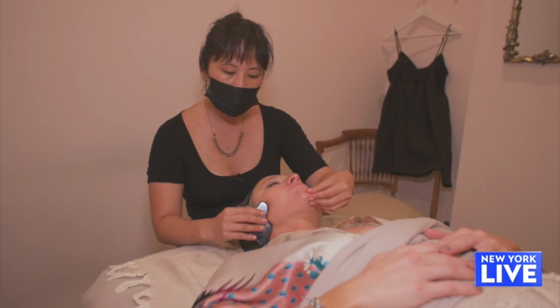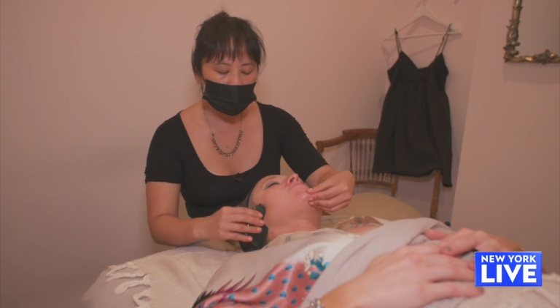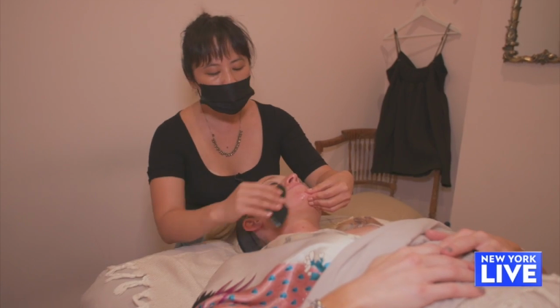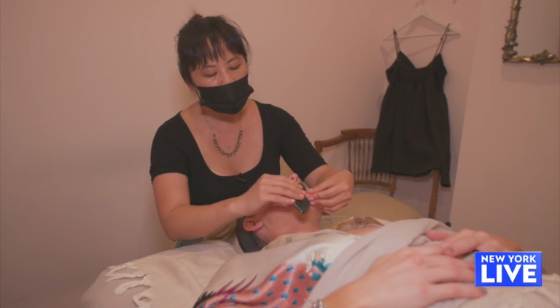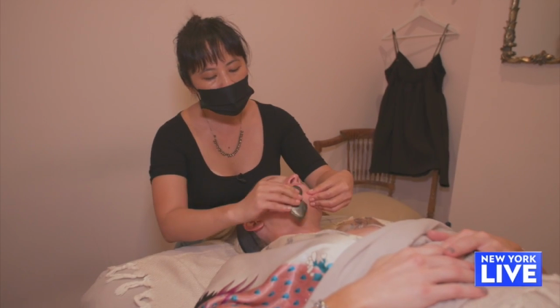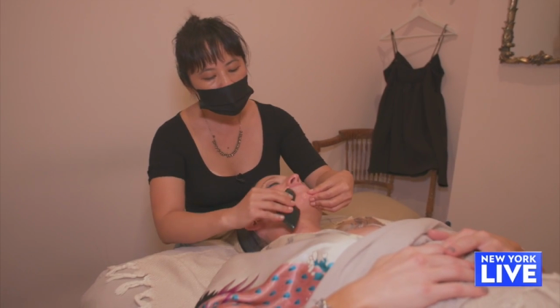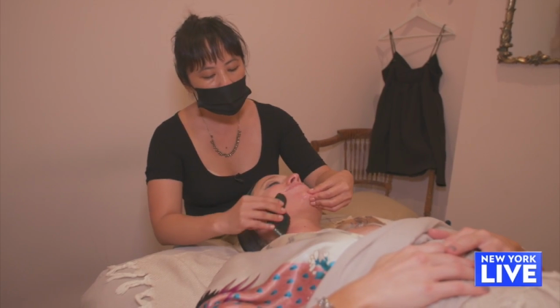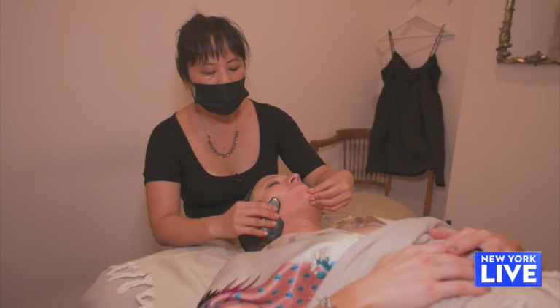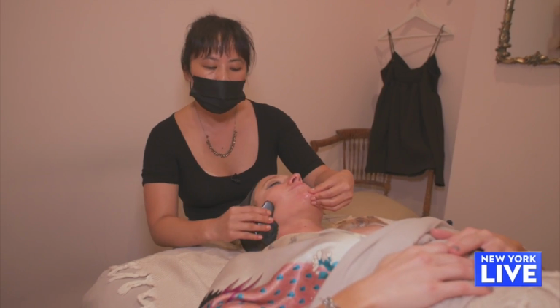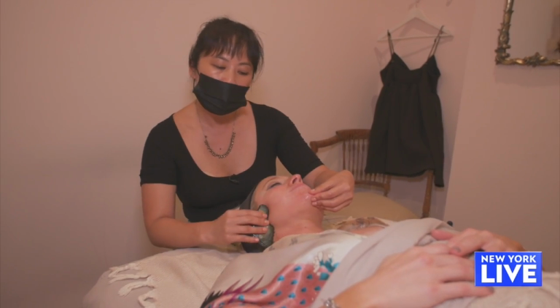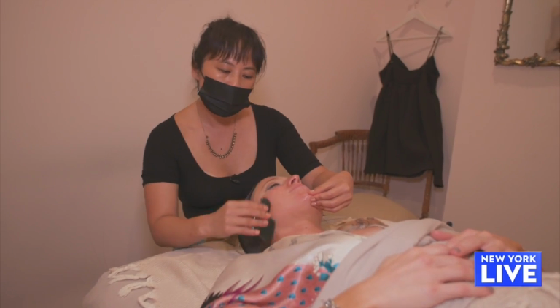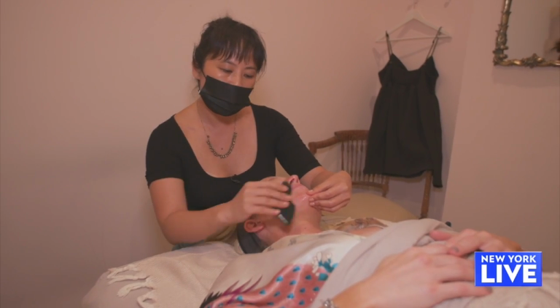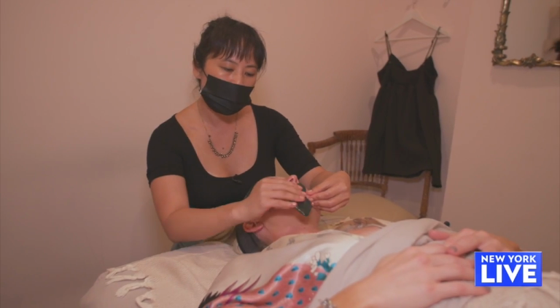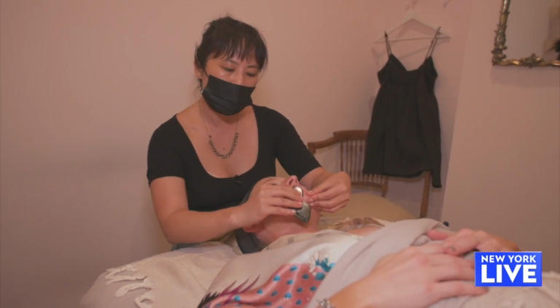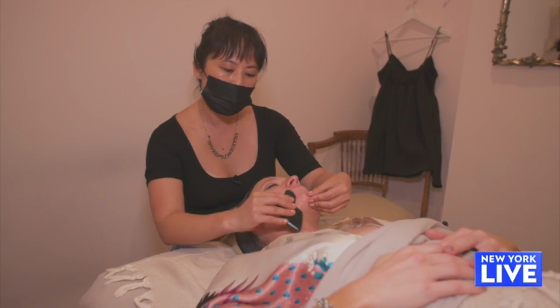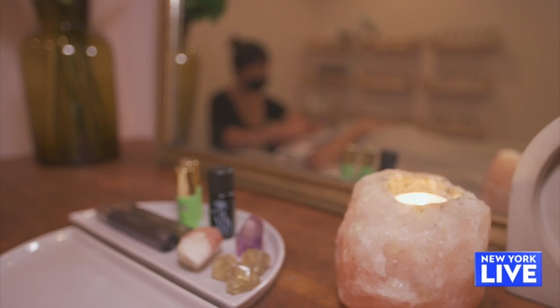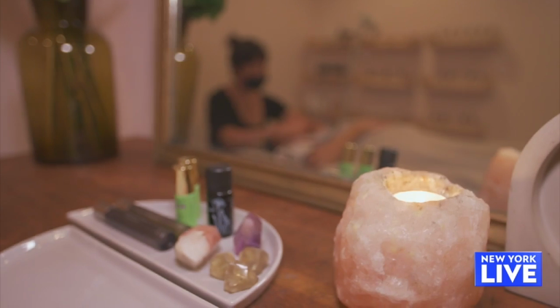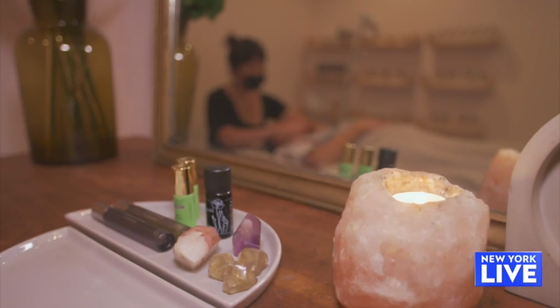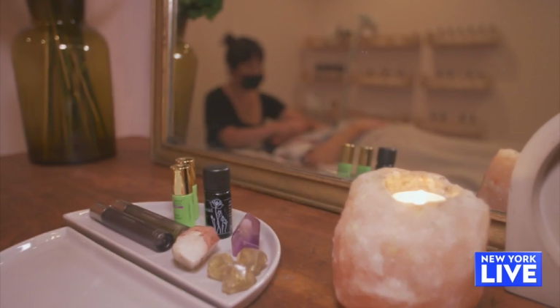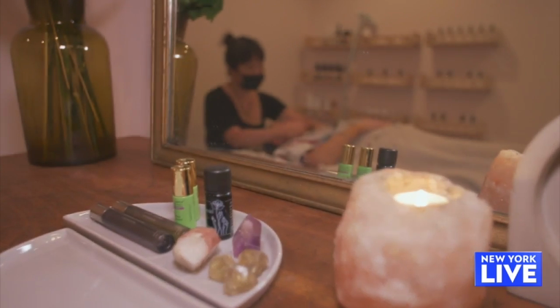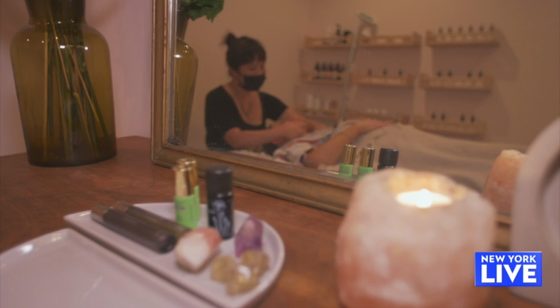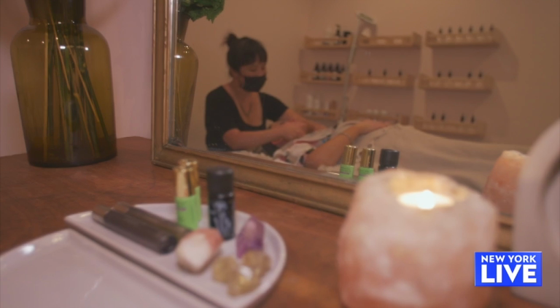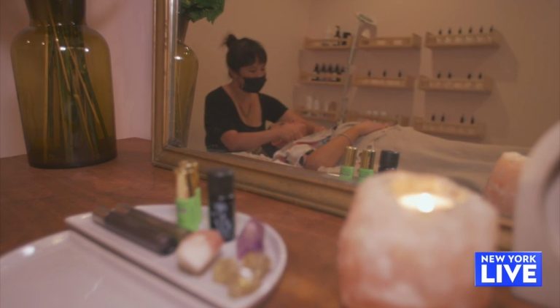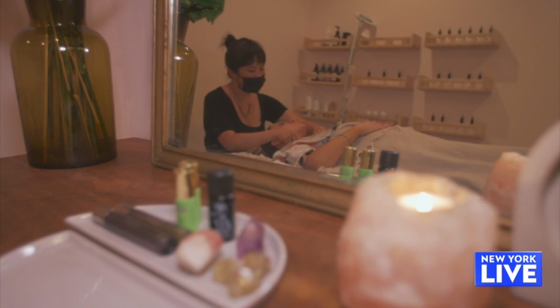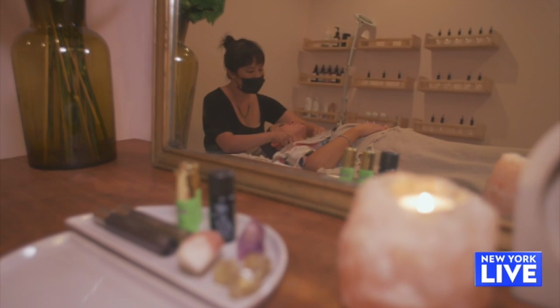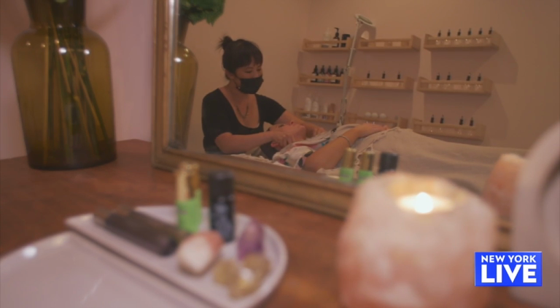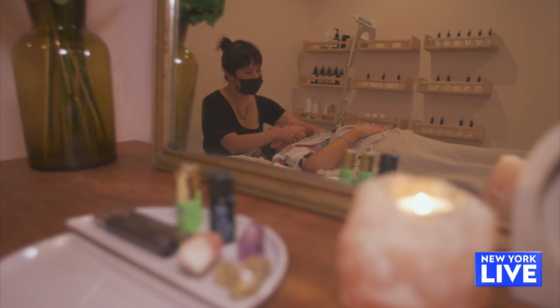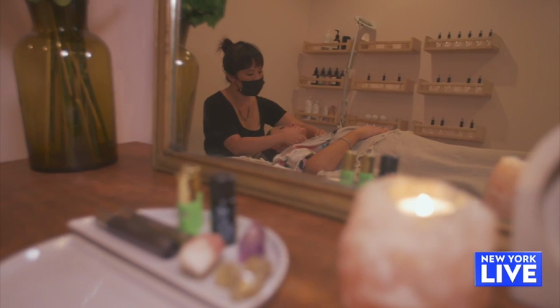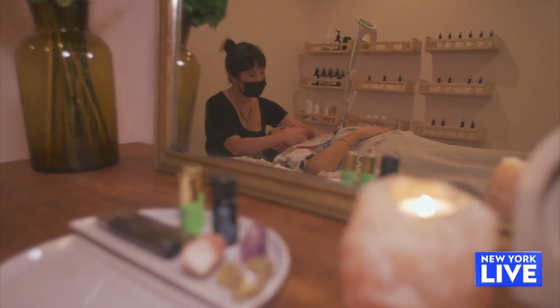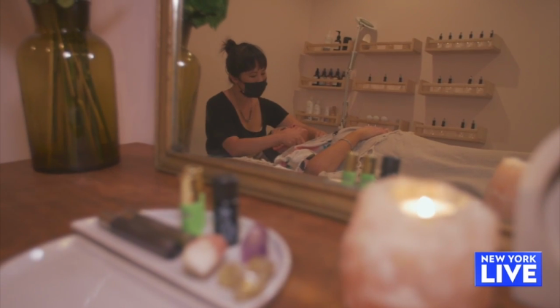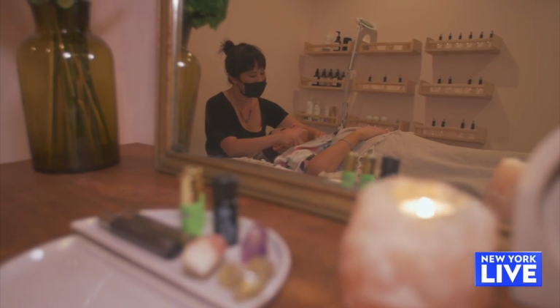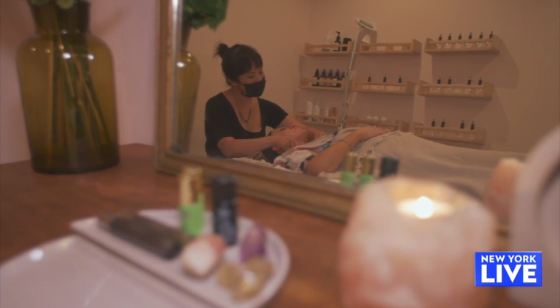It's amplifying your circulation, which in Chinese medicine is really important for healthy, glowing skin.